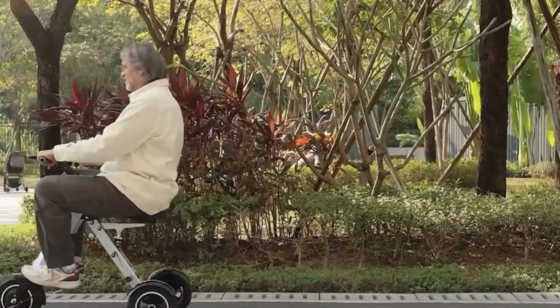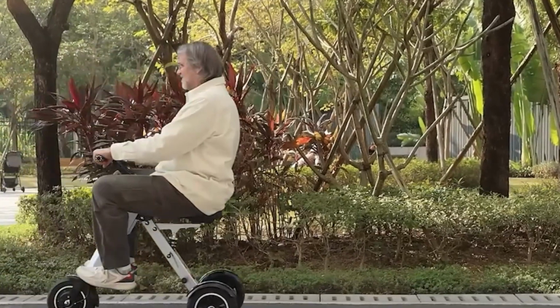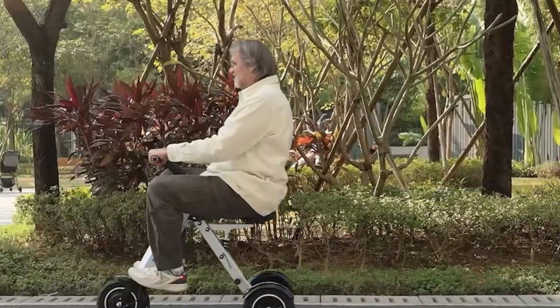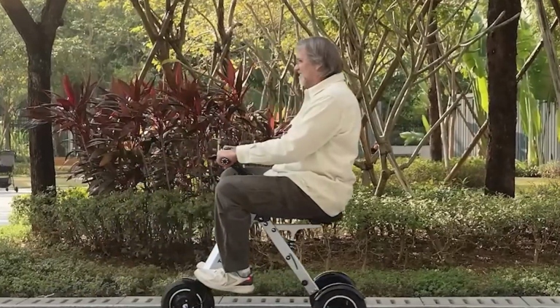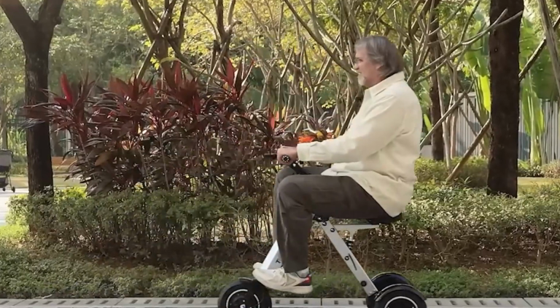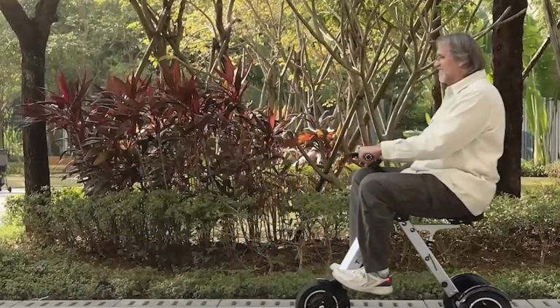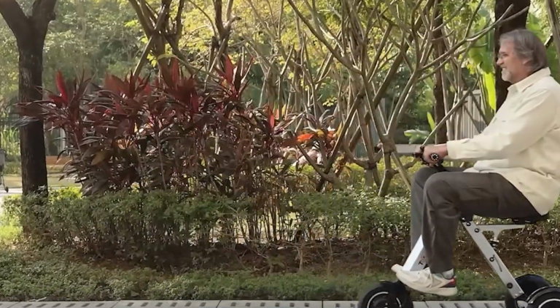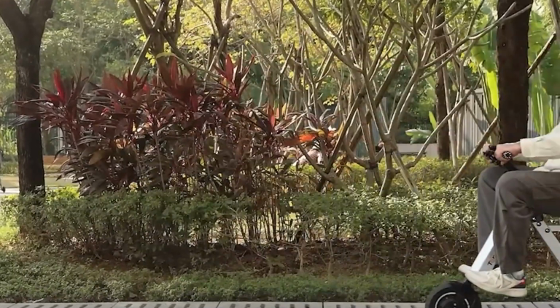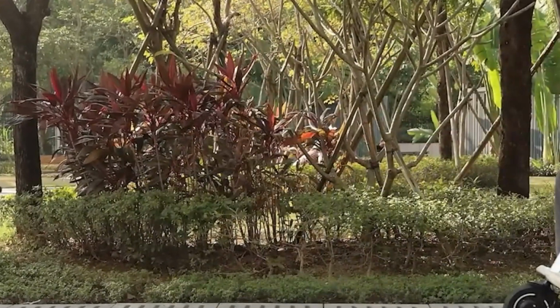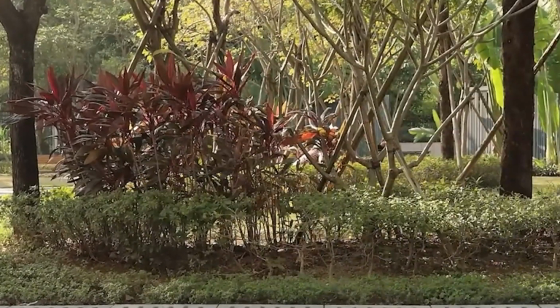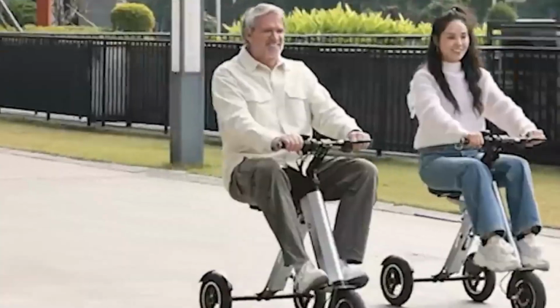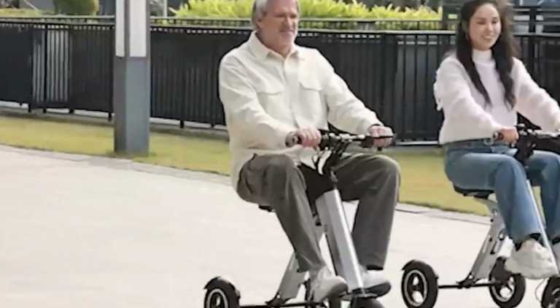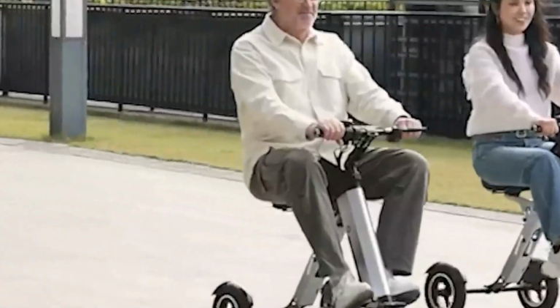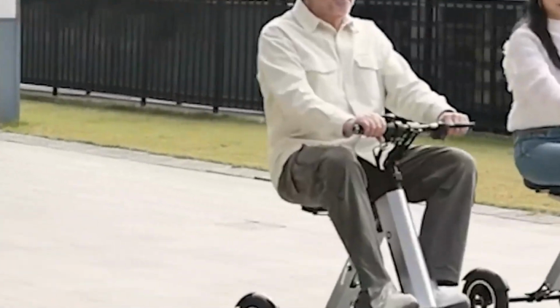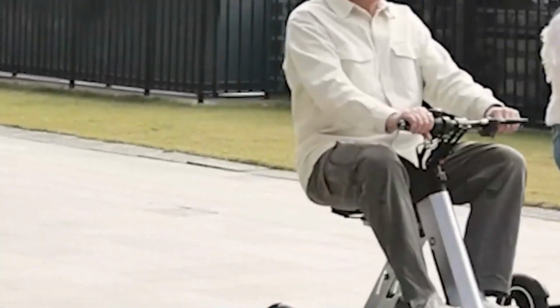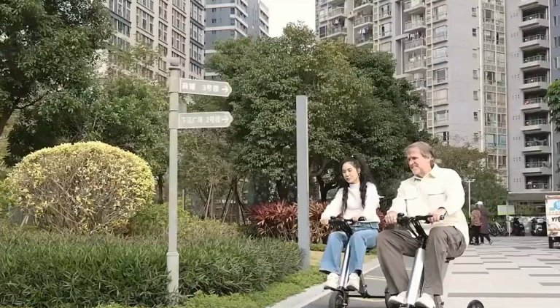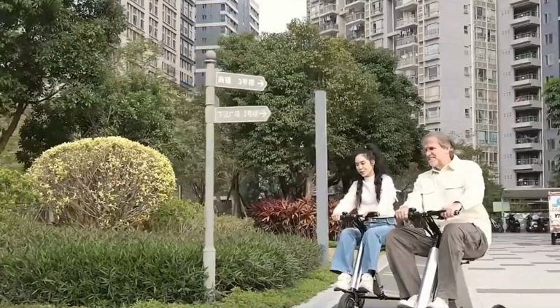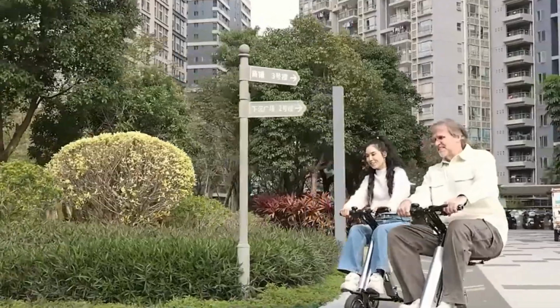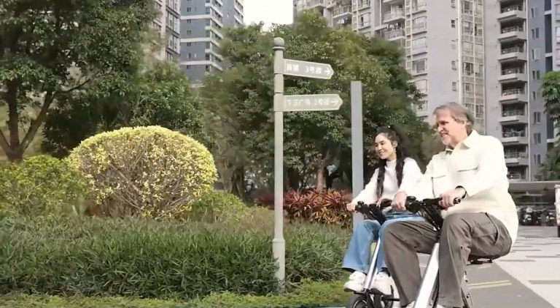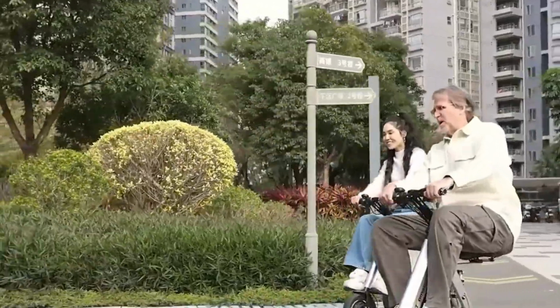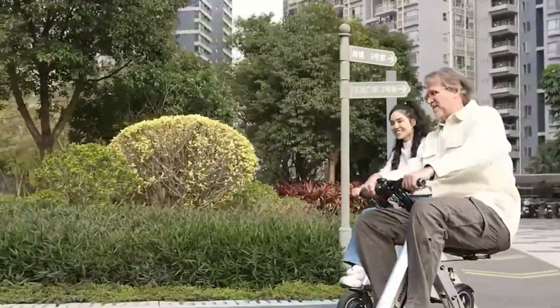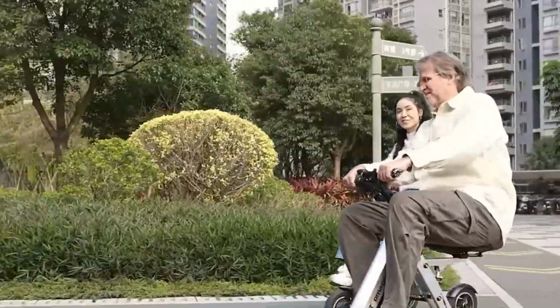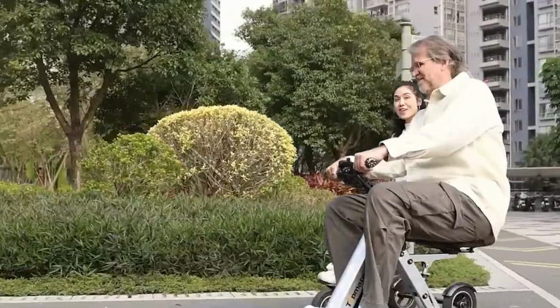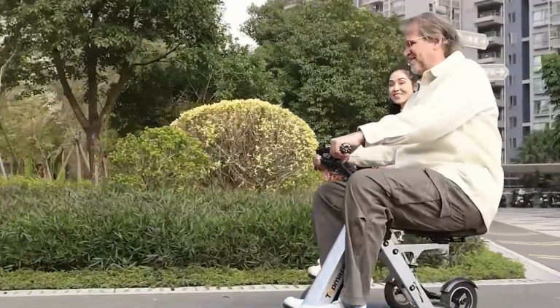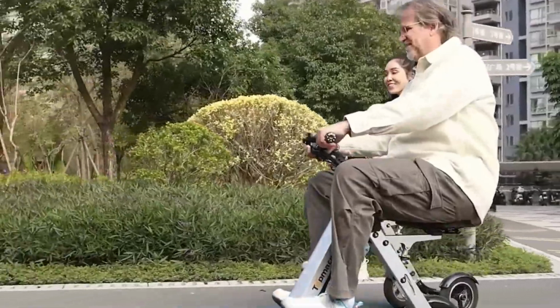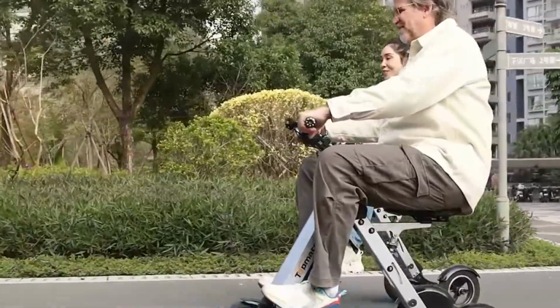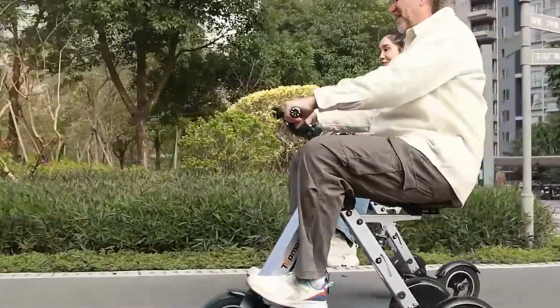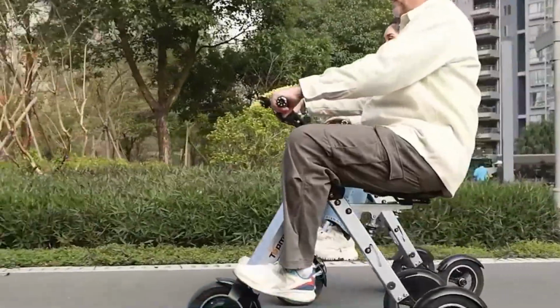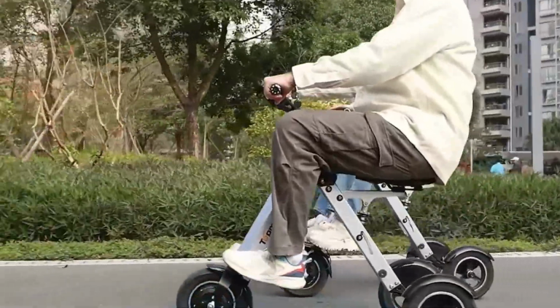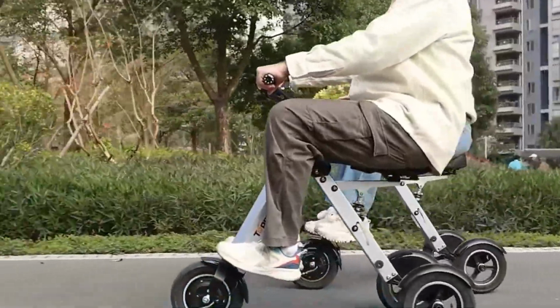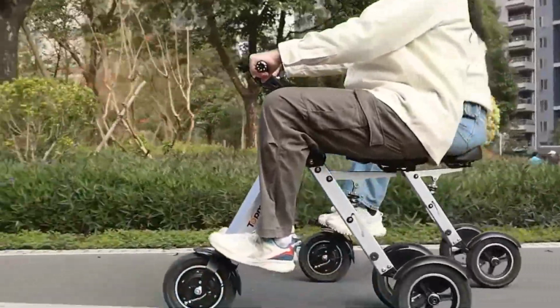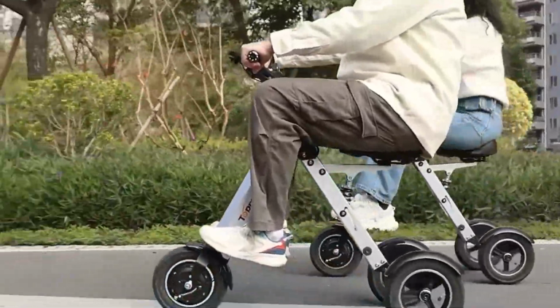Compact, secure, and practical, the Topmate ES35 is a smart mobility option for both everyday use and travel.